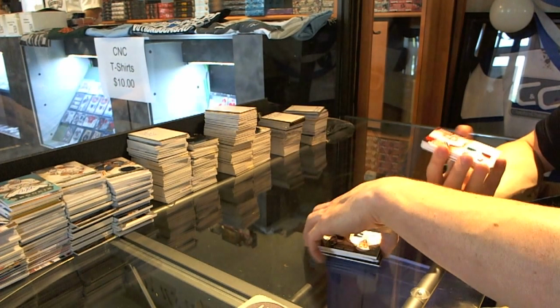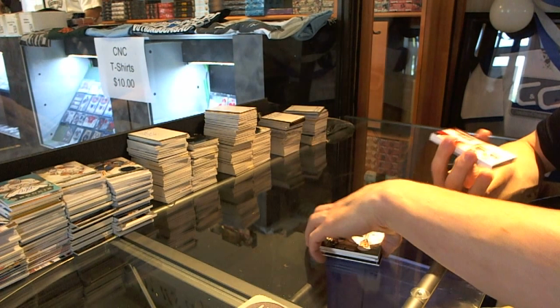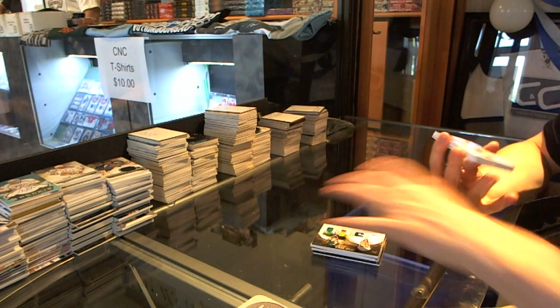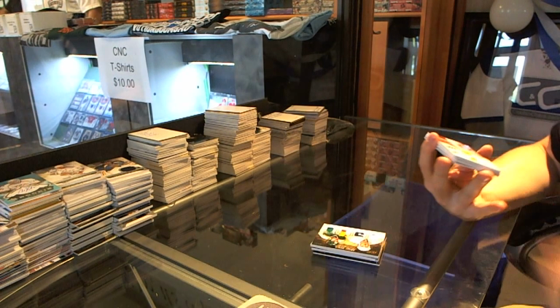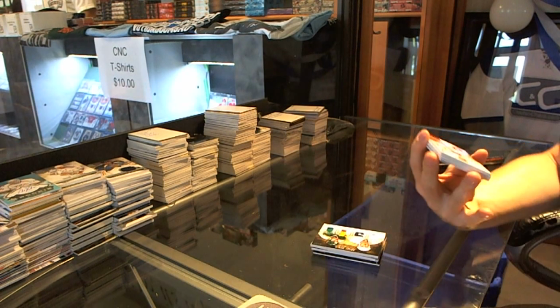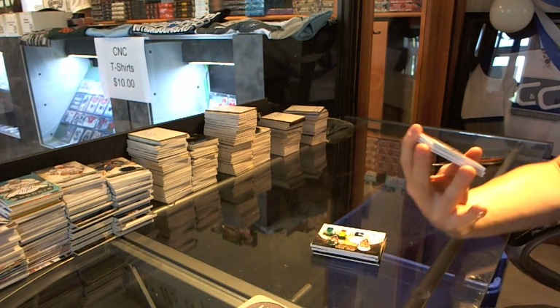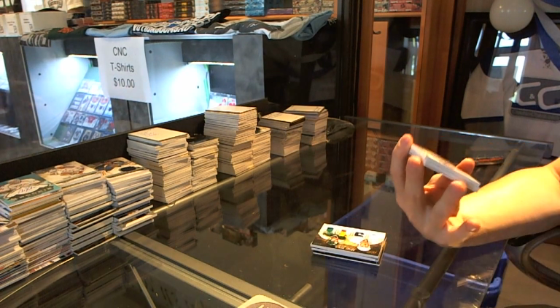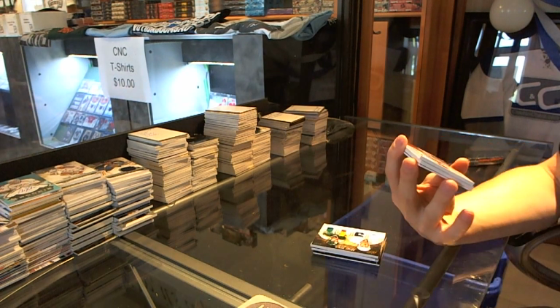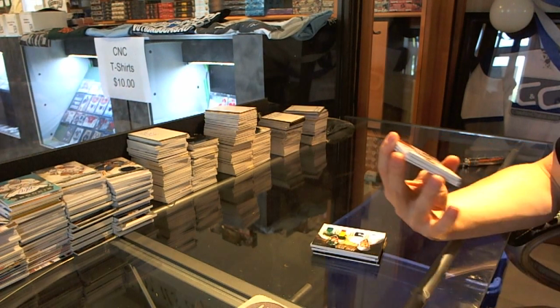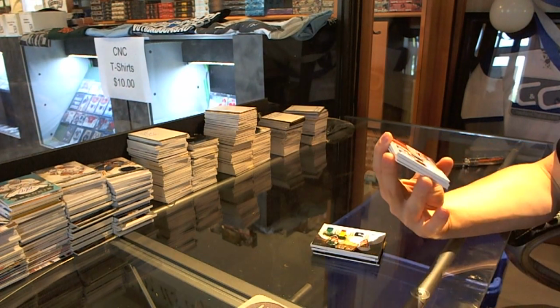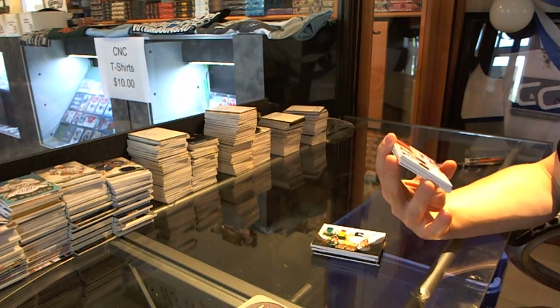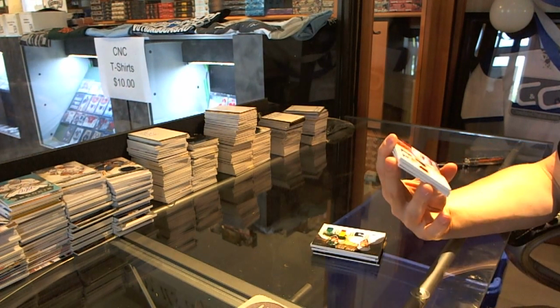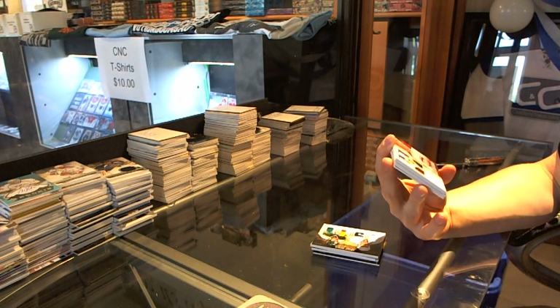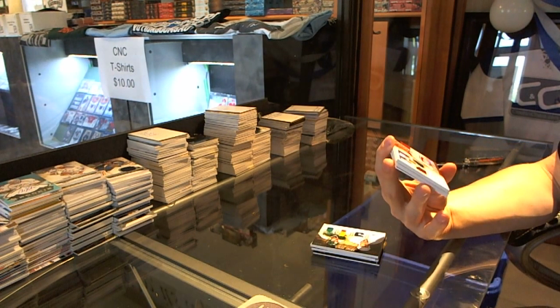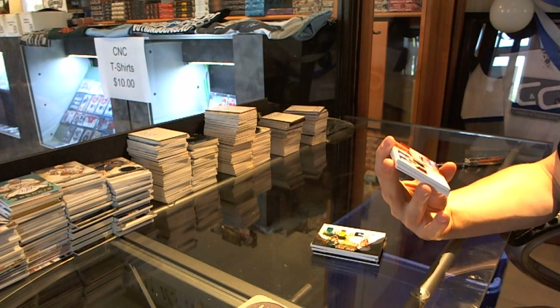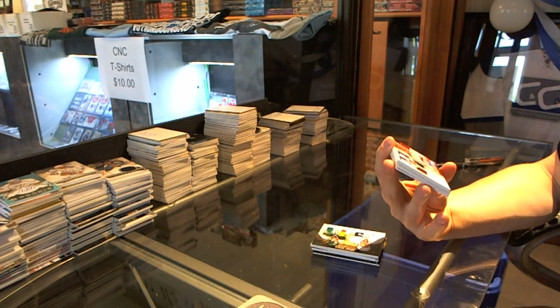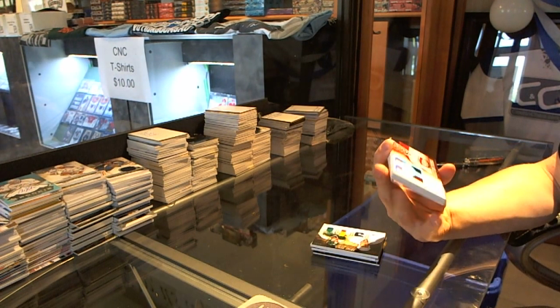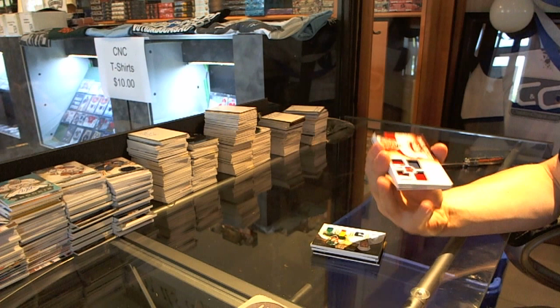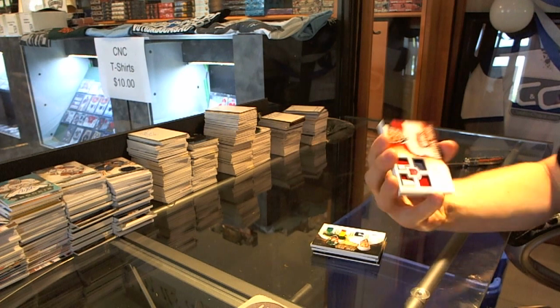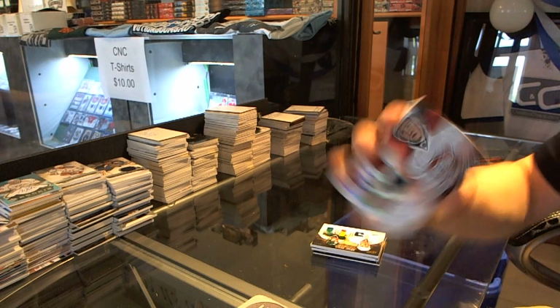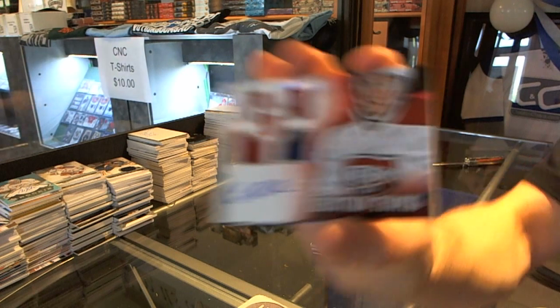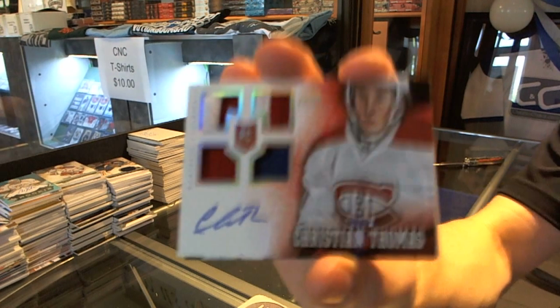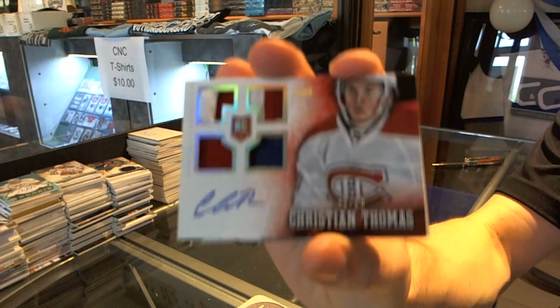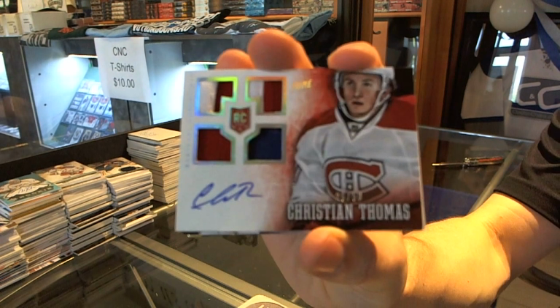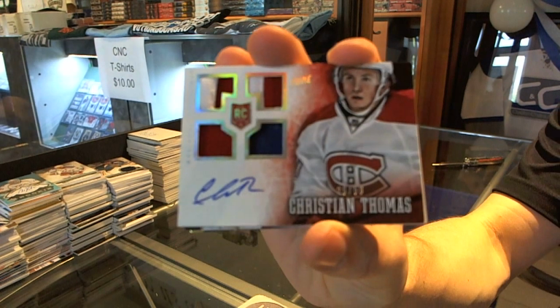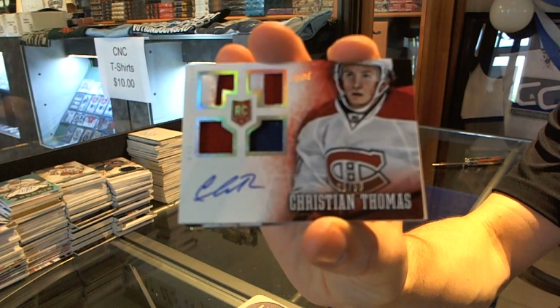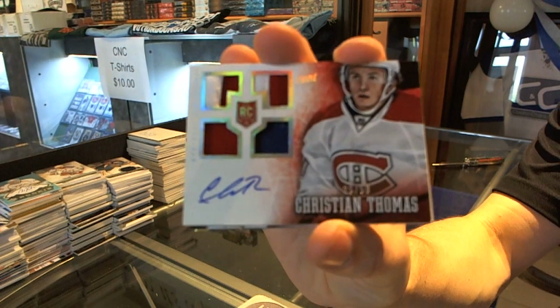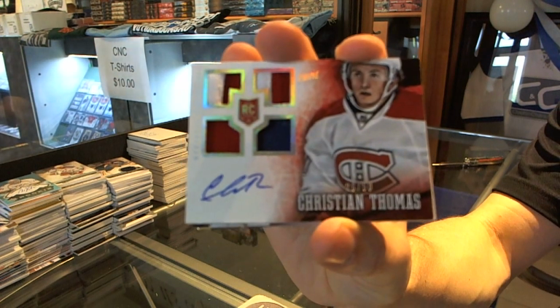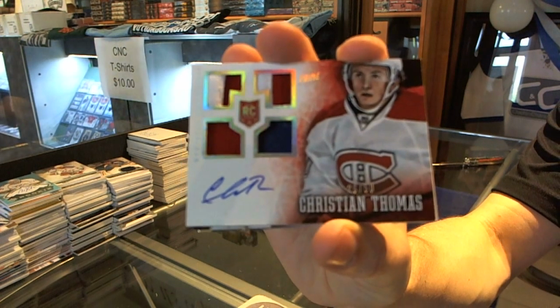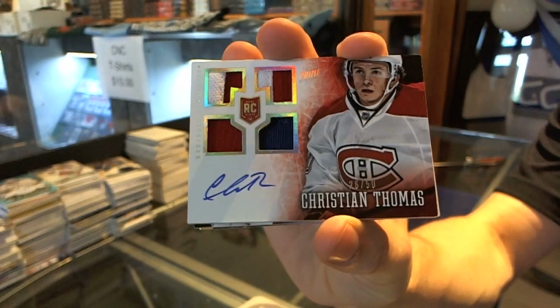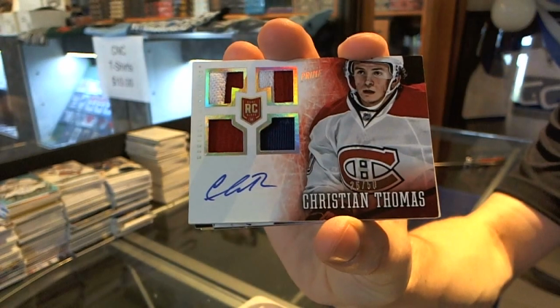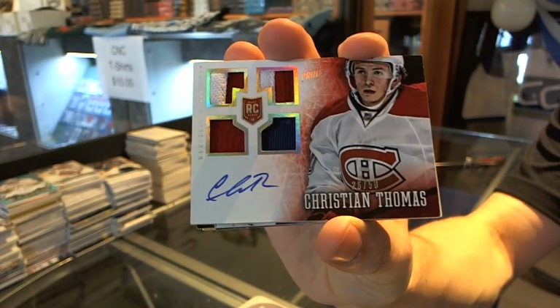We've got a rookie jerseys prime autograph, number 26 of 50 — Christian Thomas.